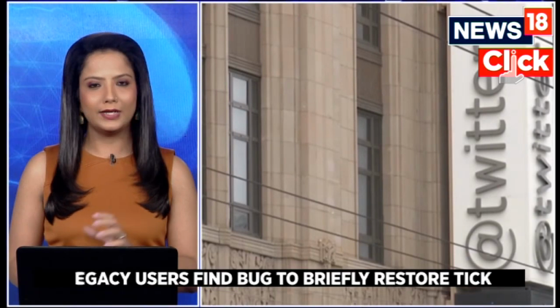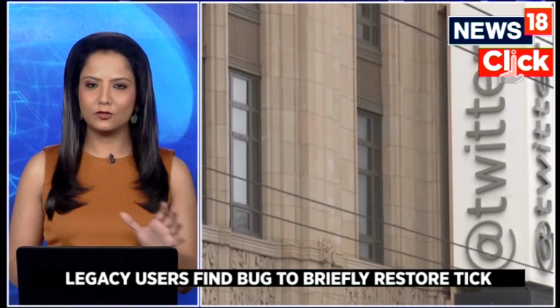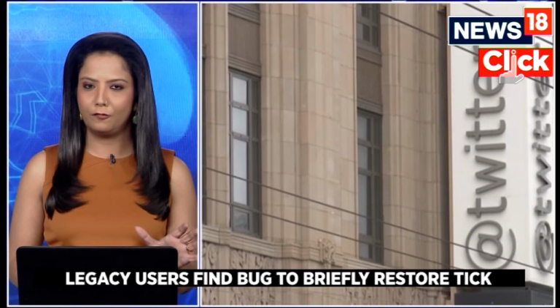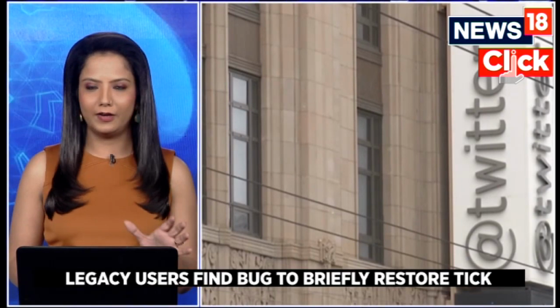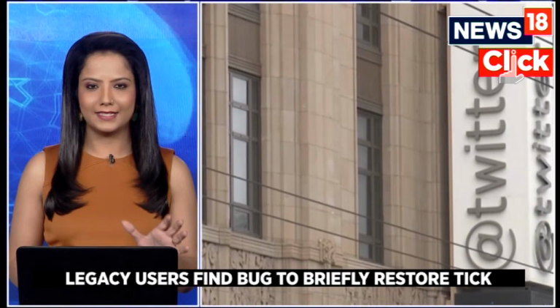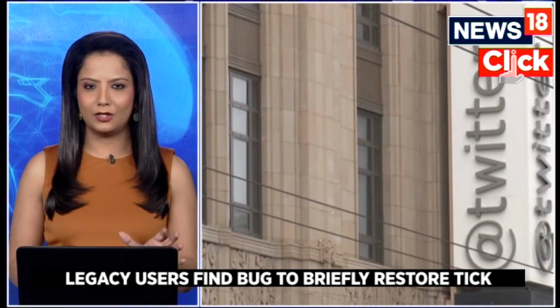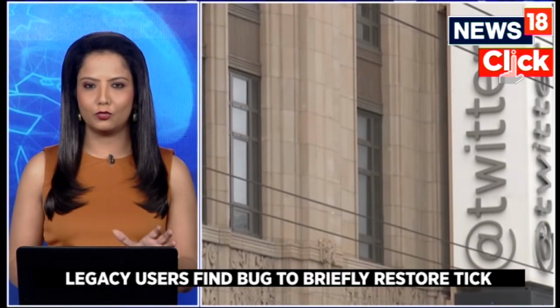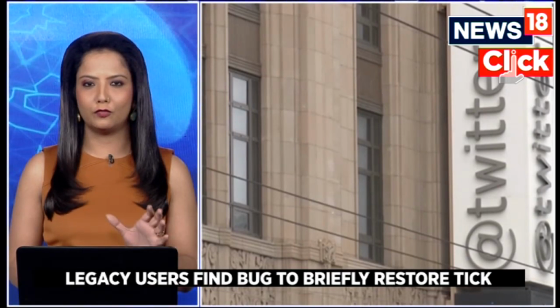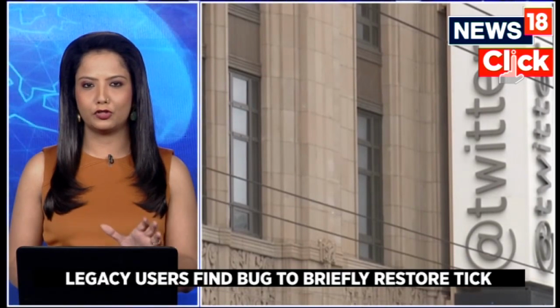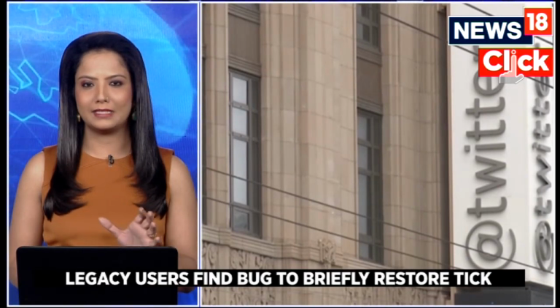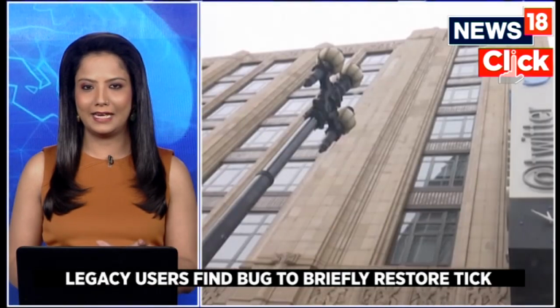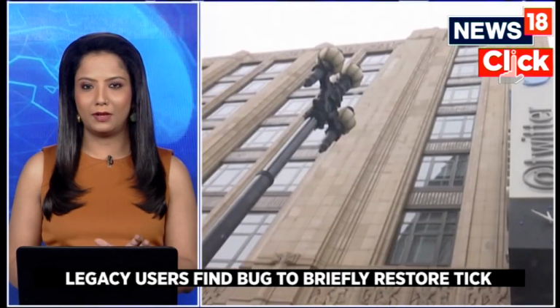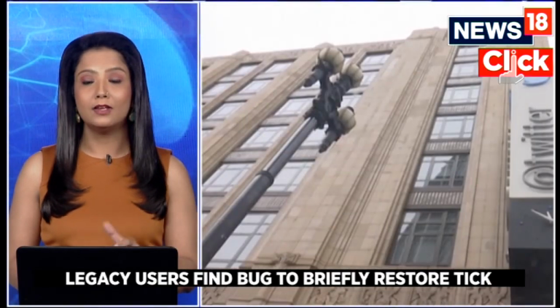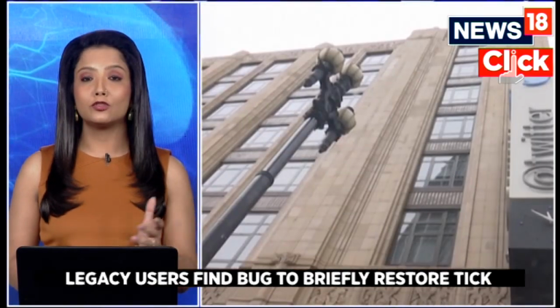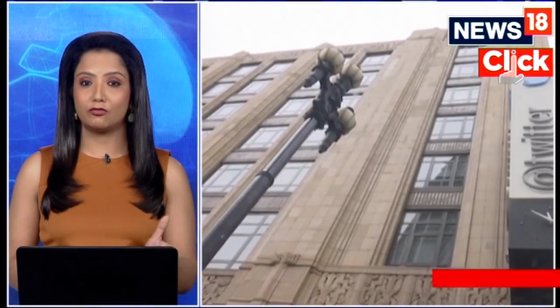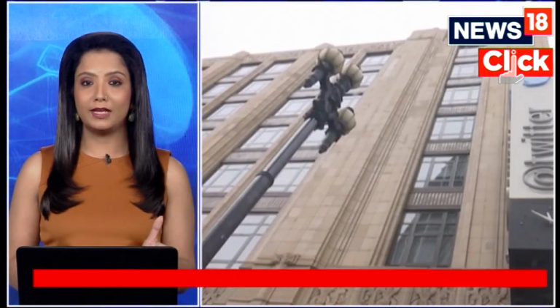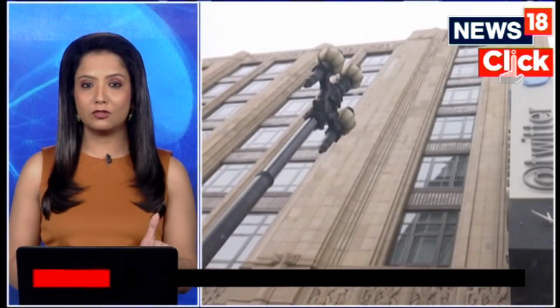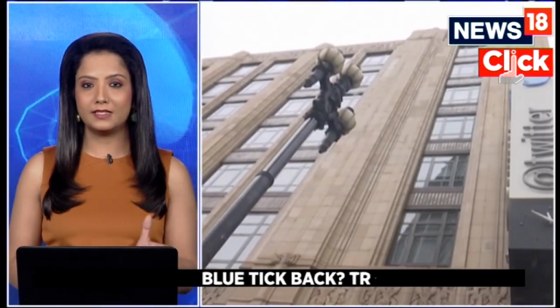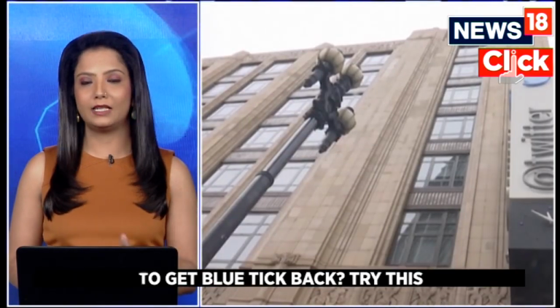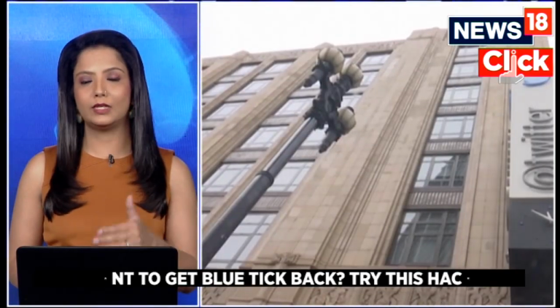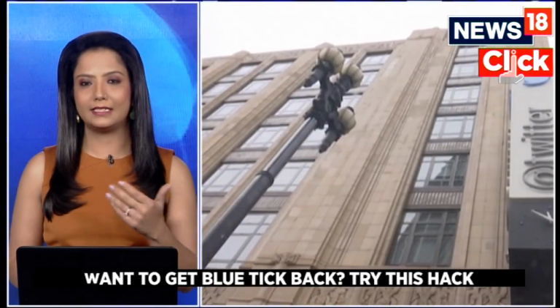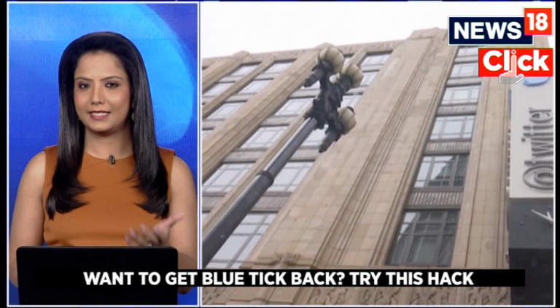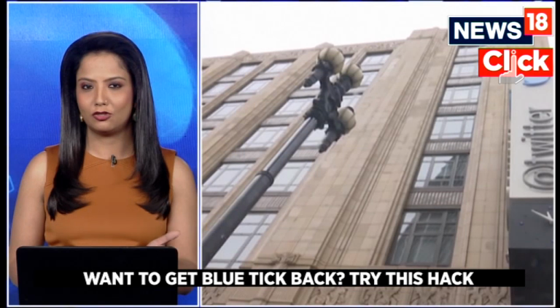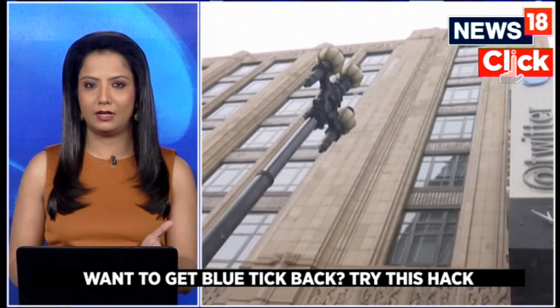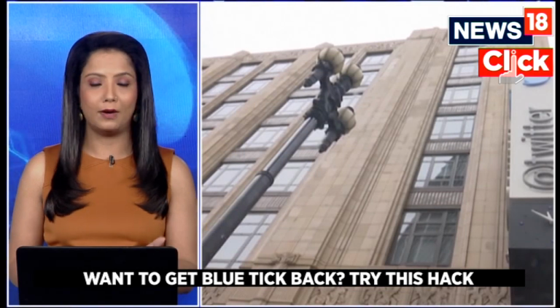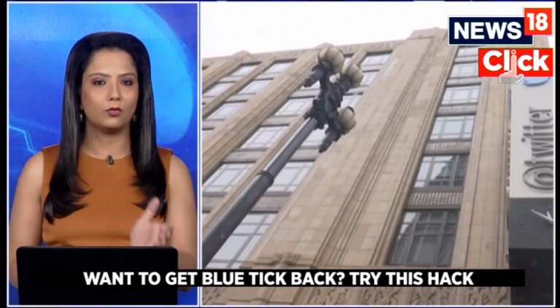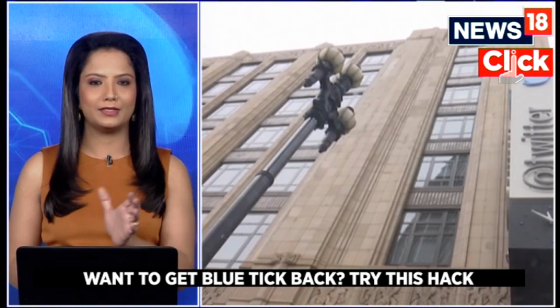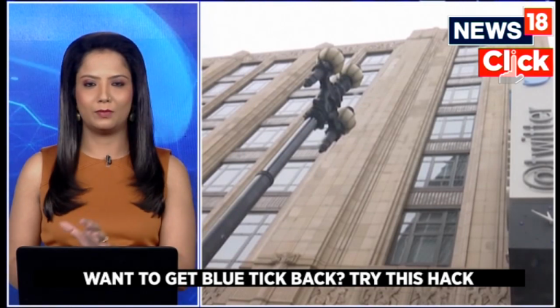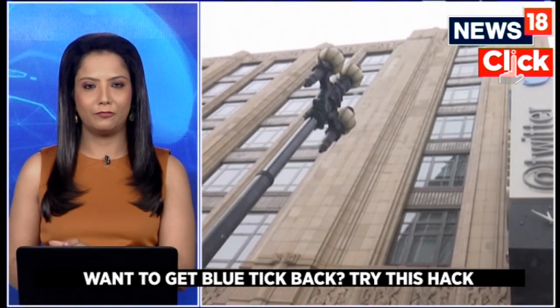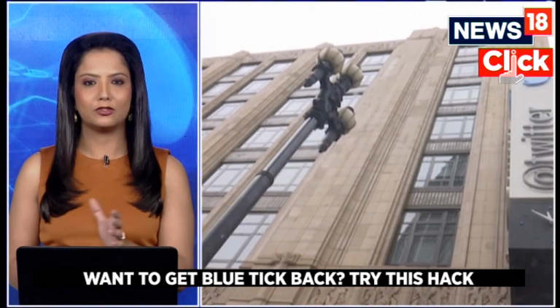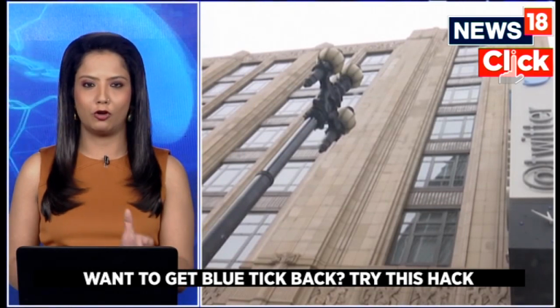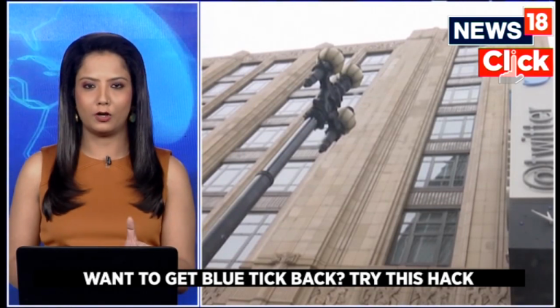Twitter so far hasn't issued an official statement, so it remains to be seen whether this is actually a bug and whether it will be fixed or not.